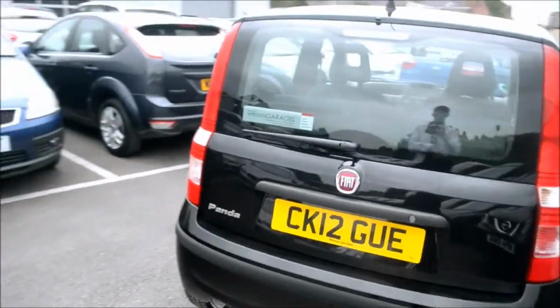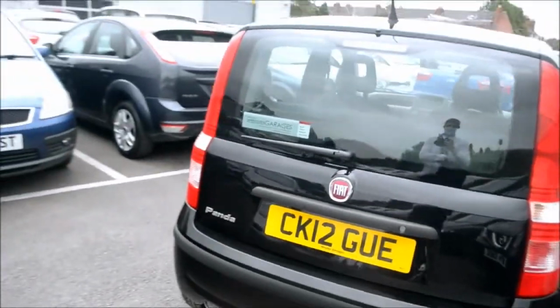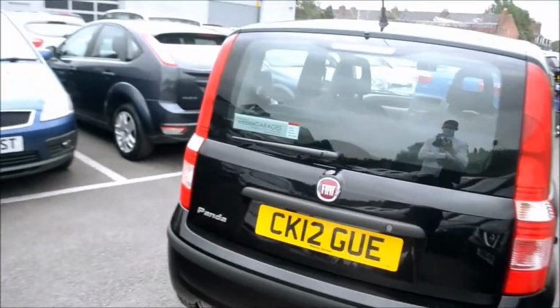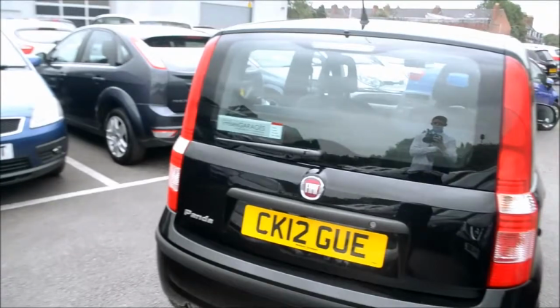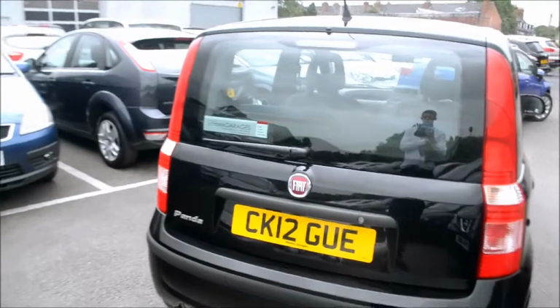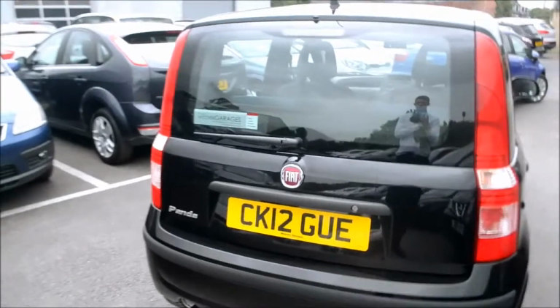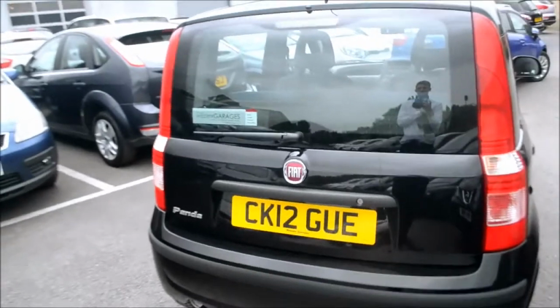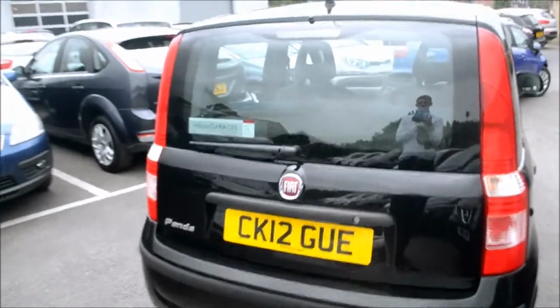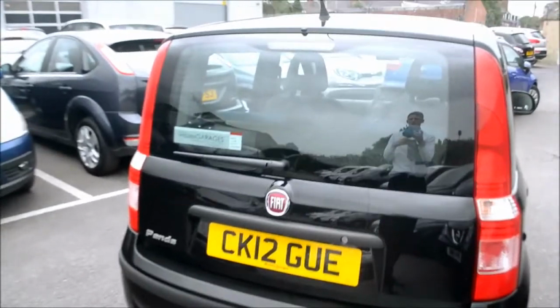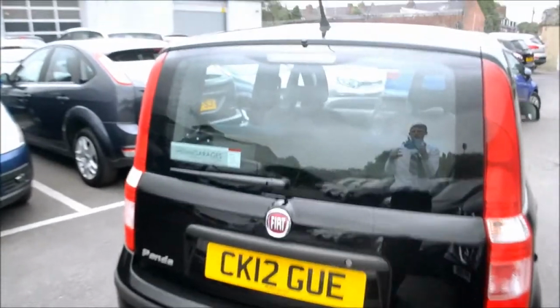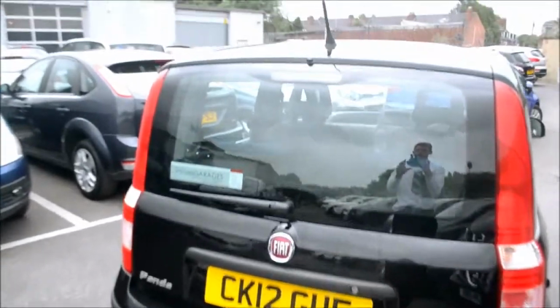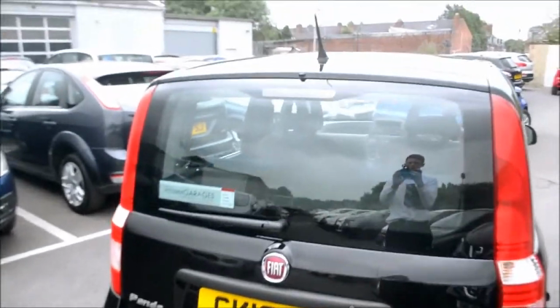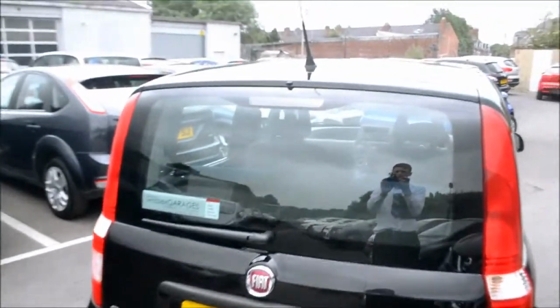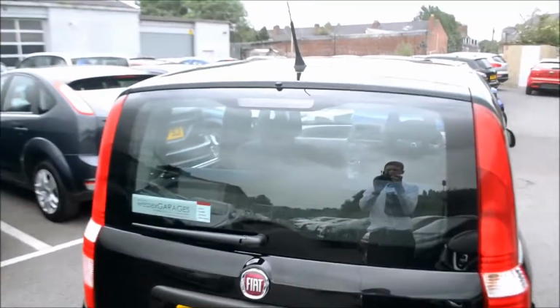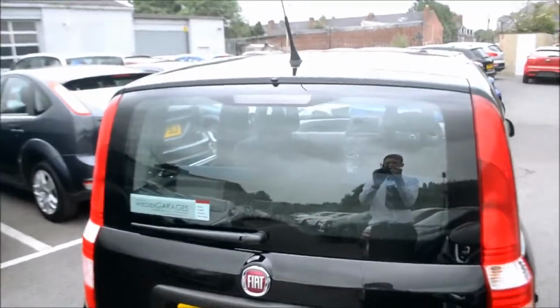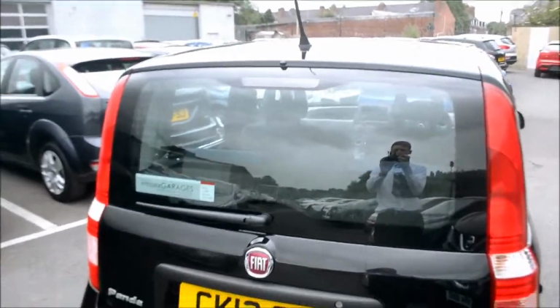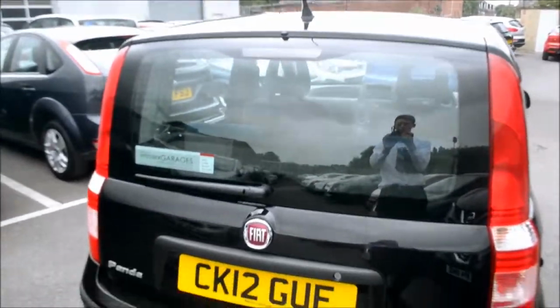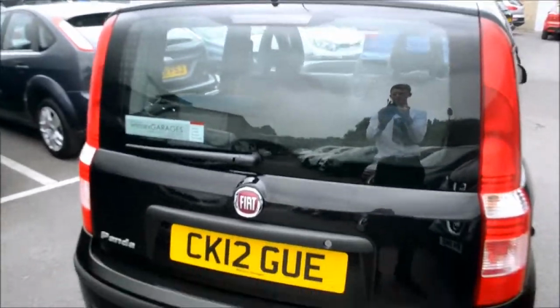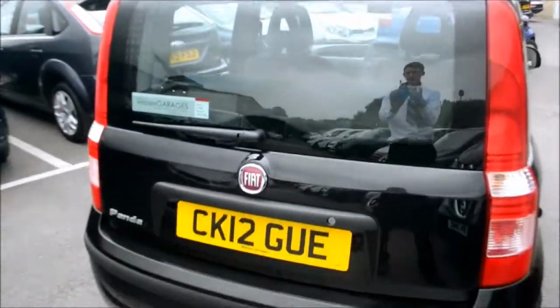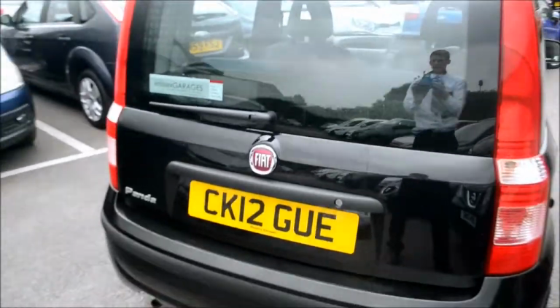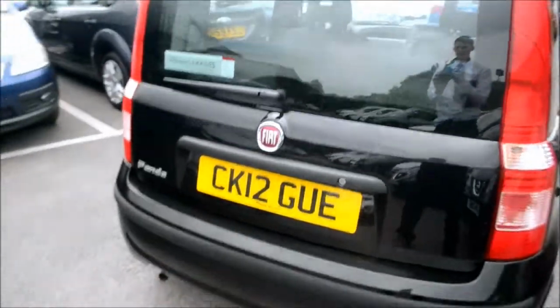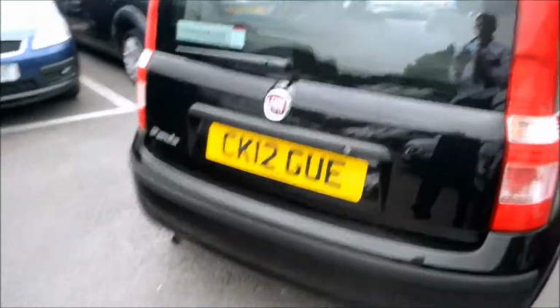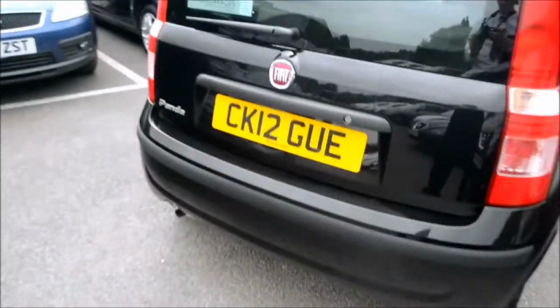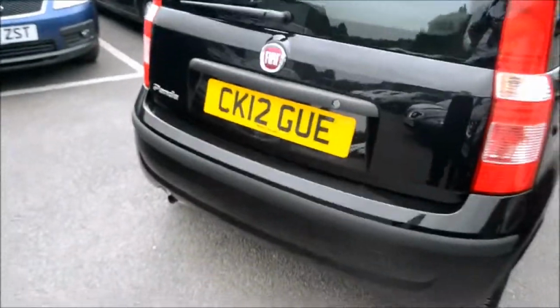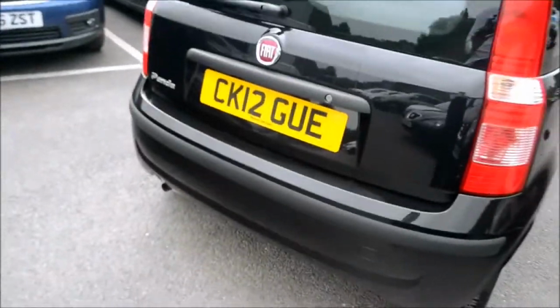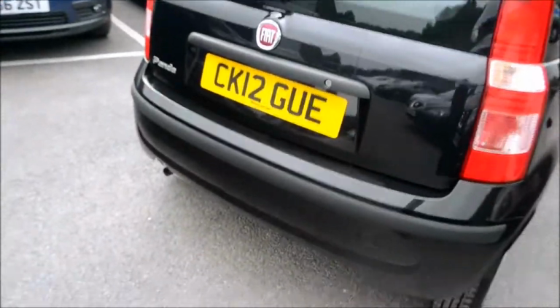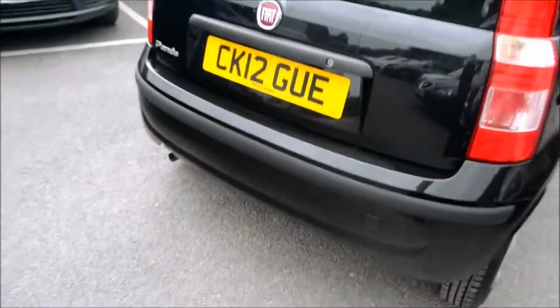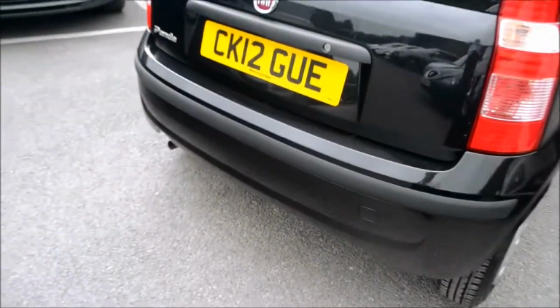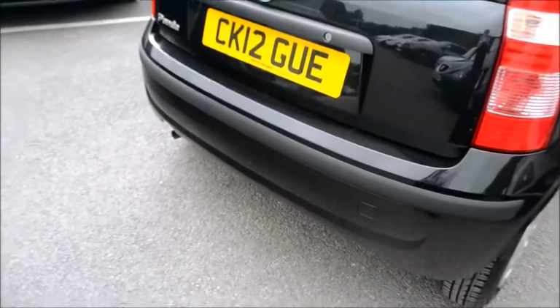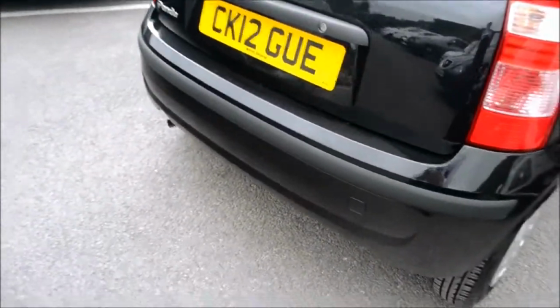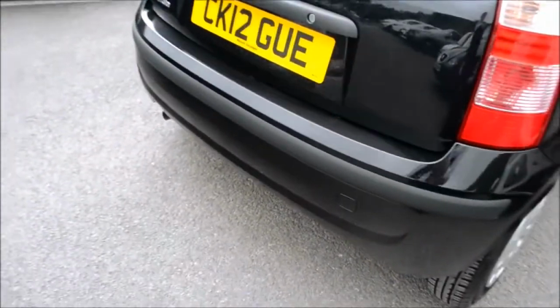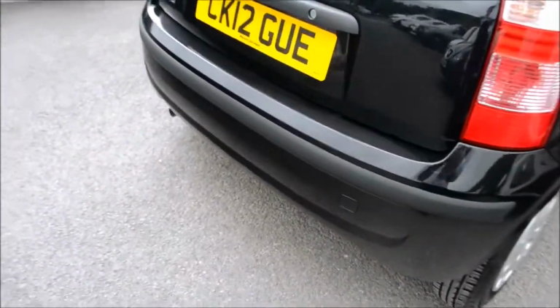Now at the rear of the vehicle we do have a high level third brake light and a body coloured bumper.